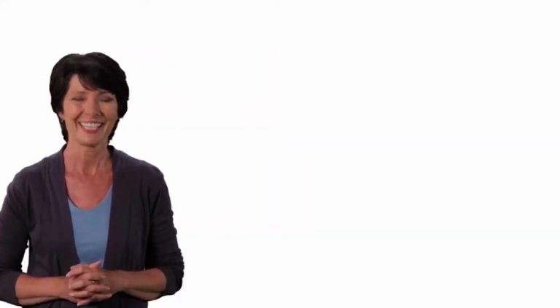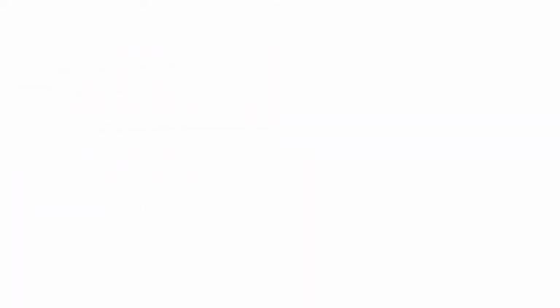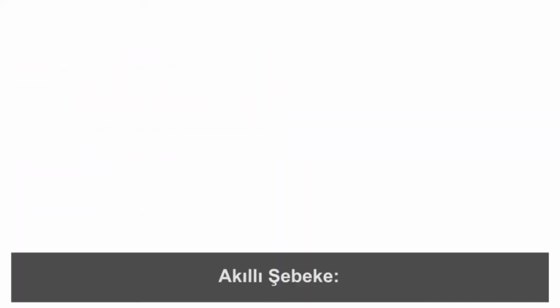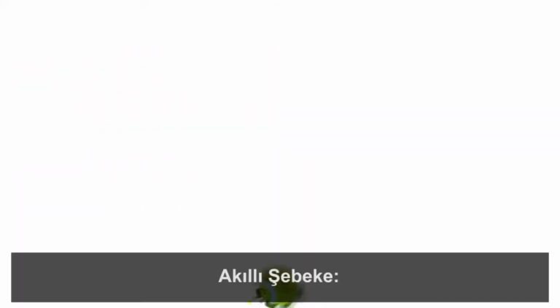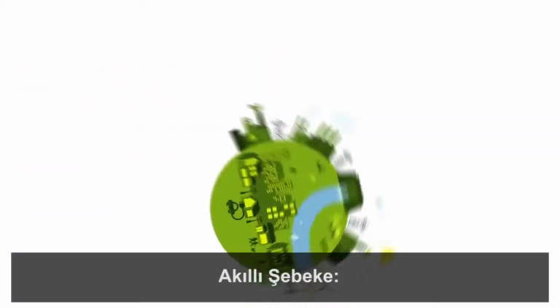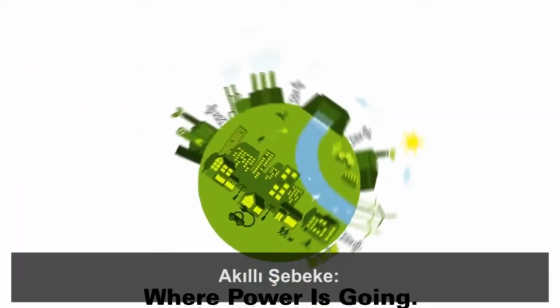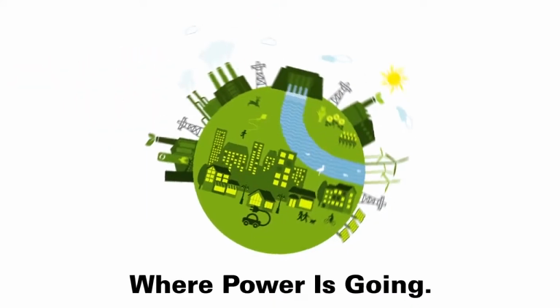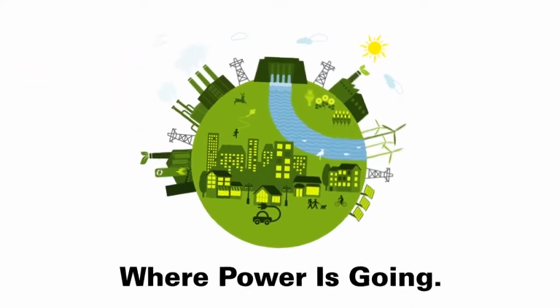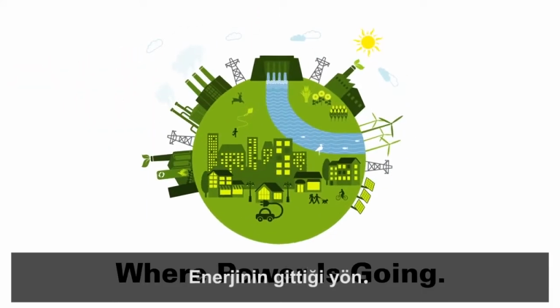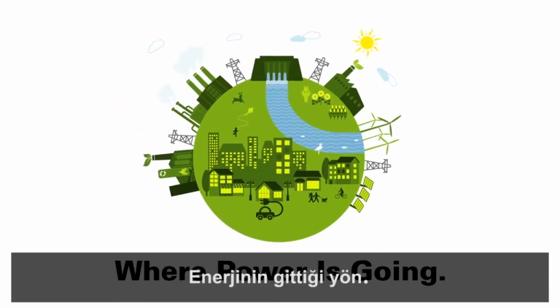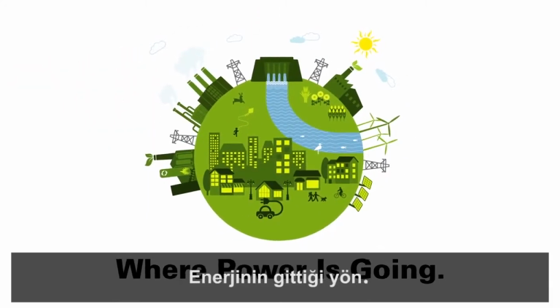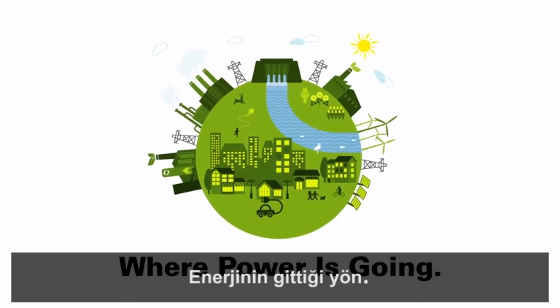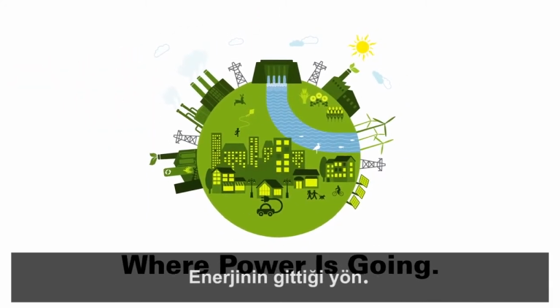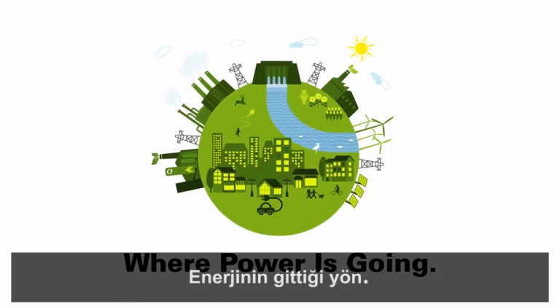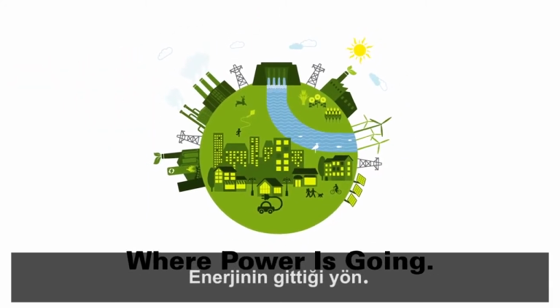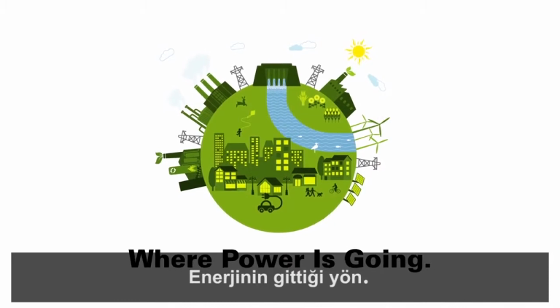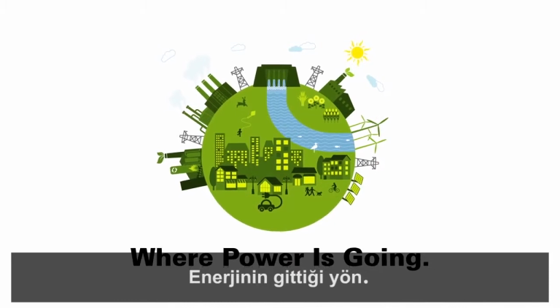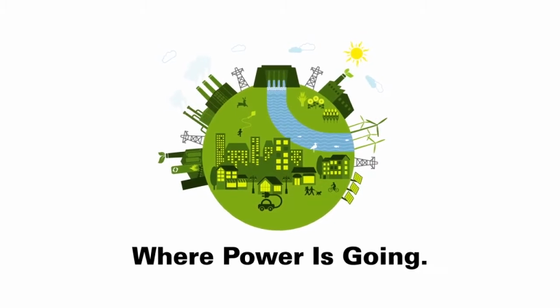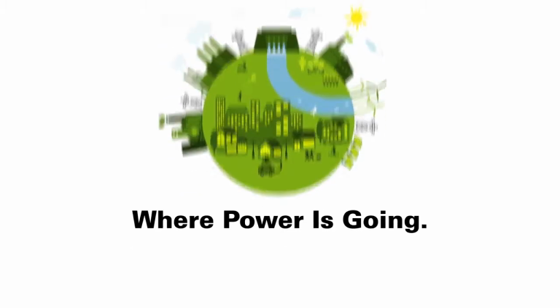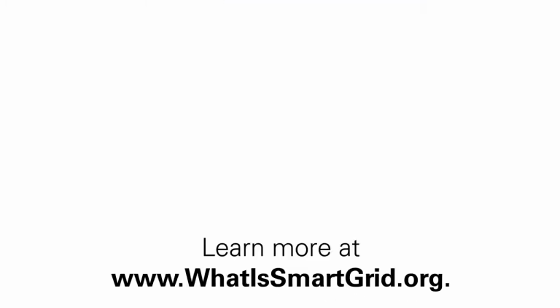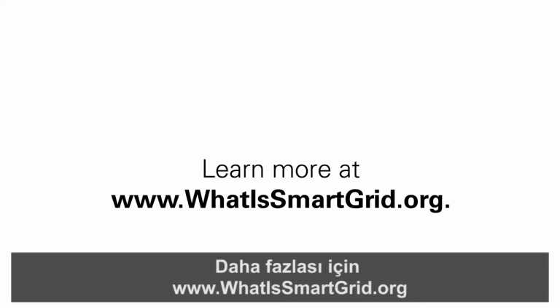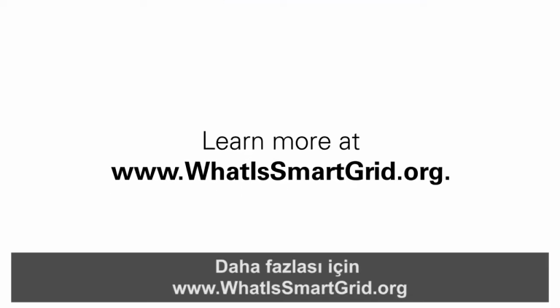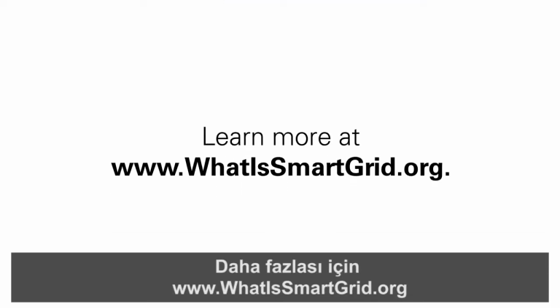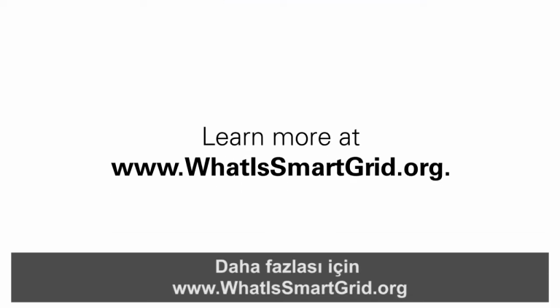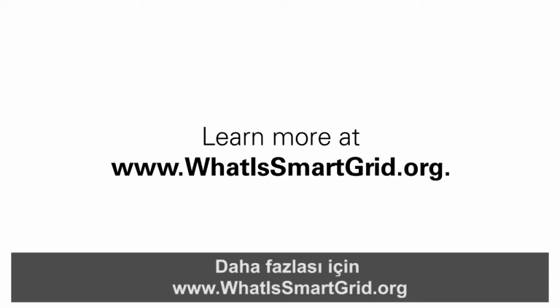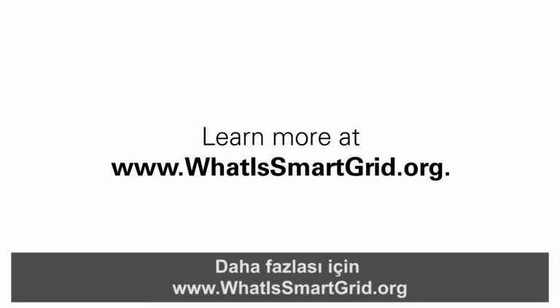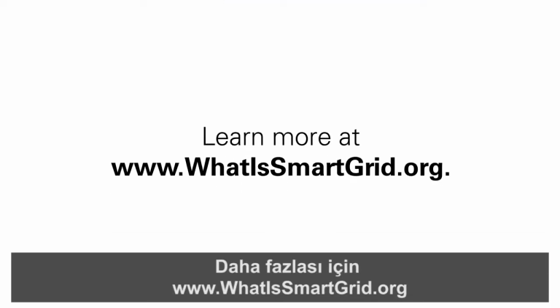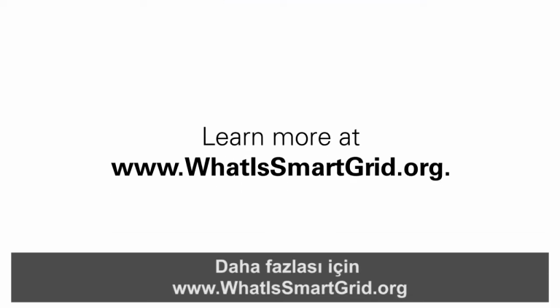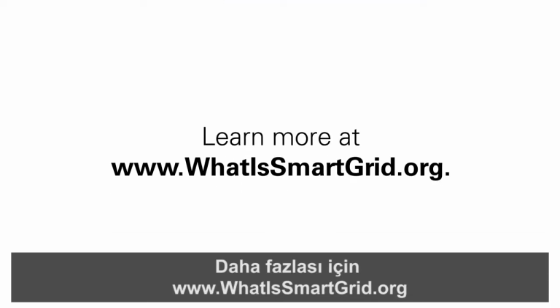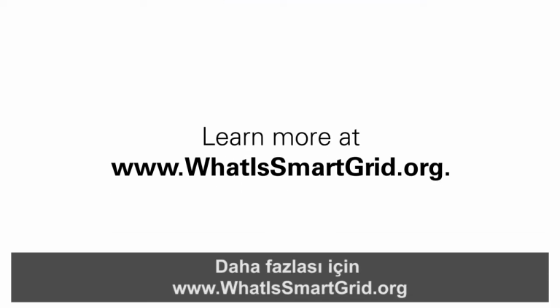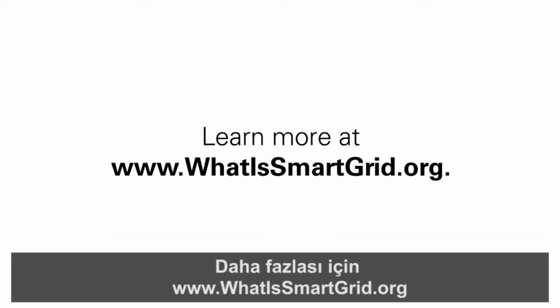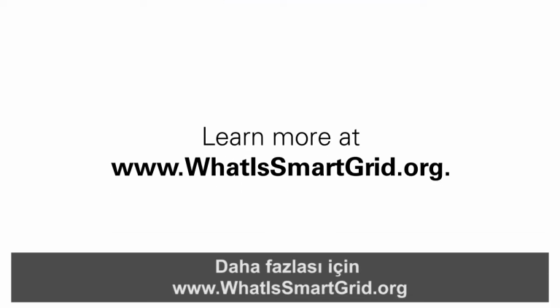Smart Grid. Where power is going. Learn more at WhatIsSmartGrid.org.